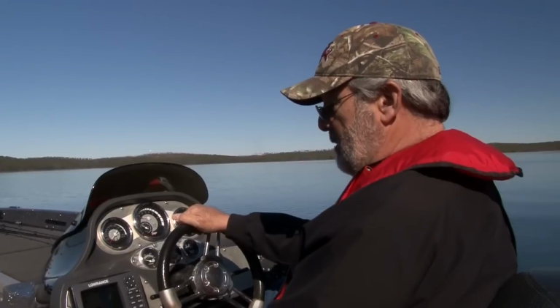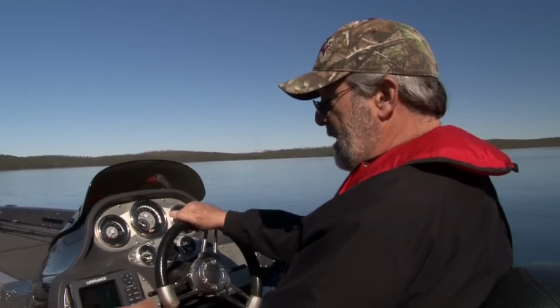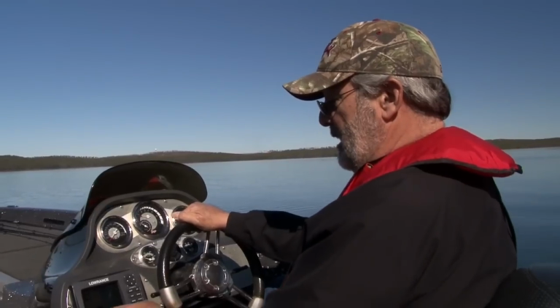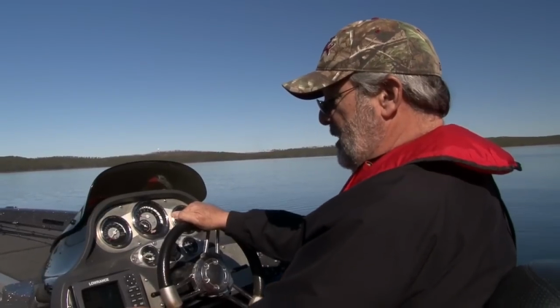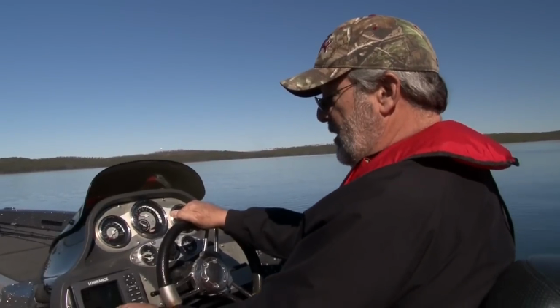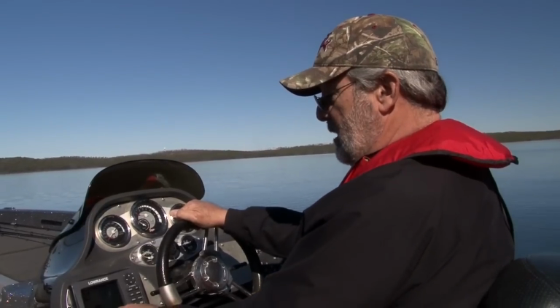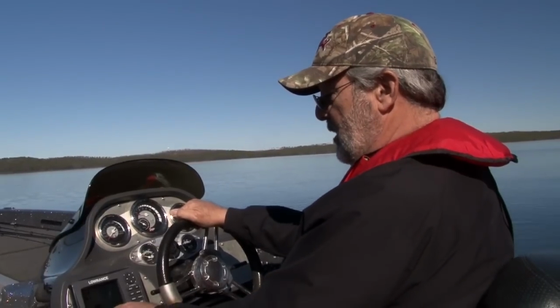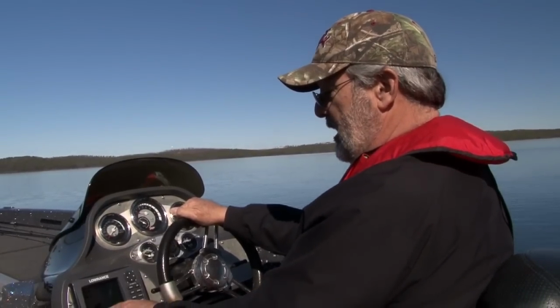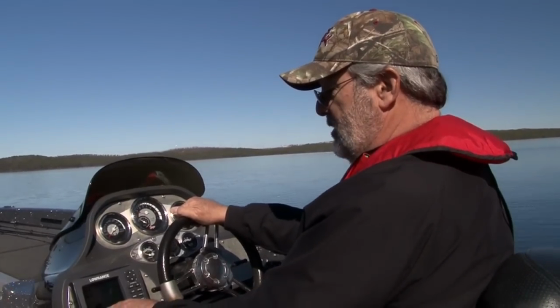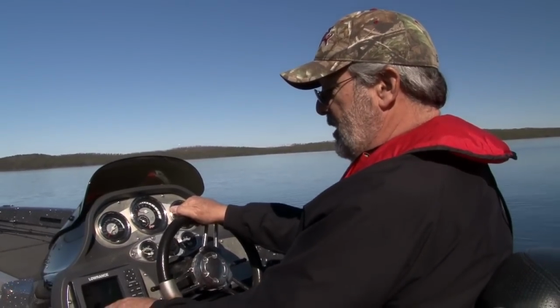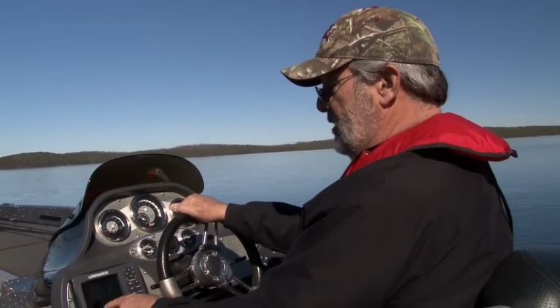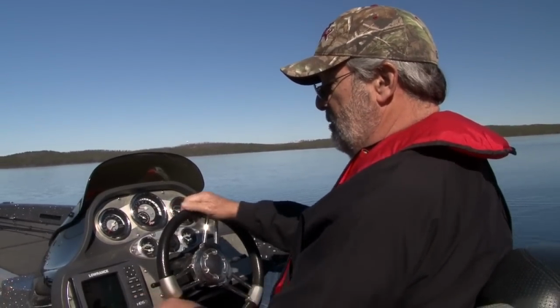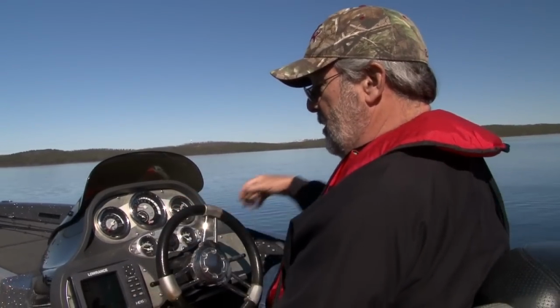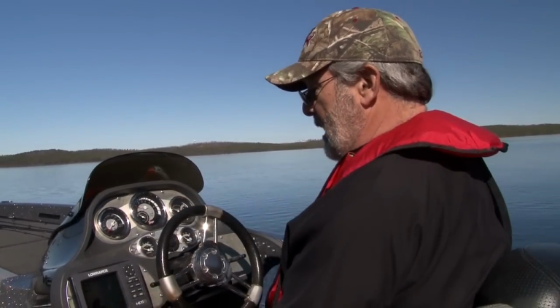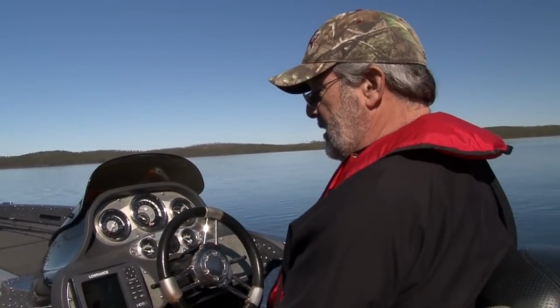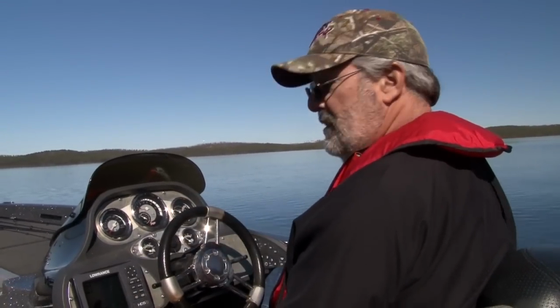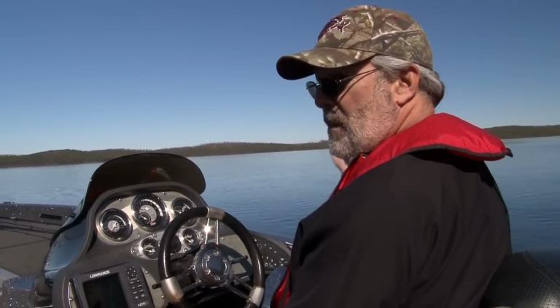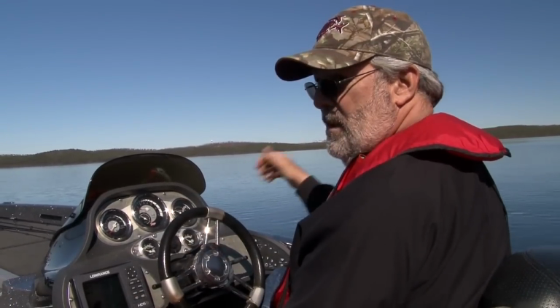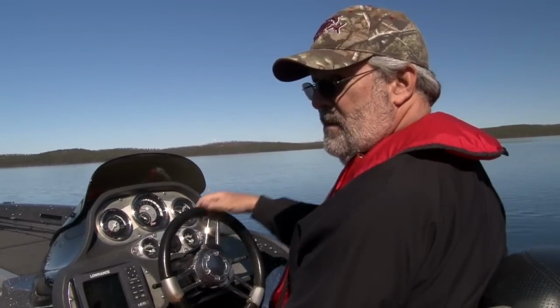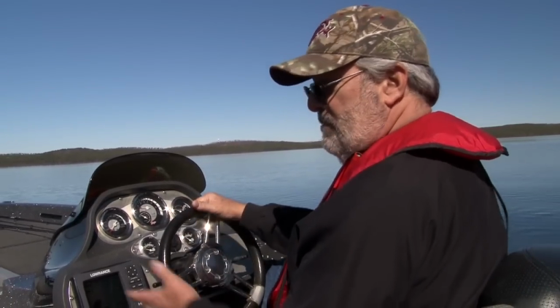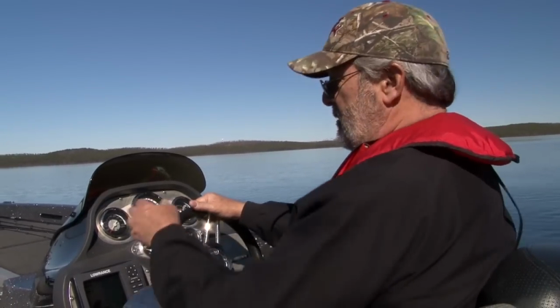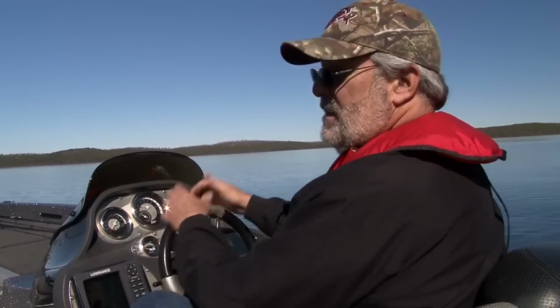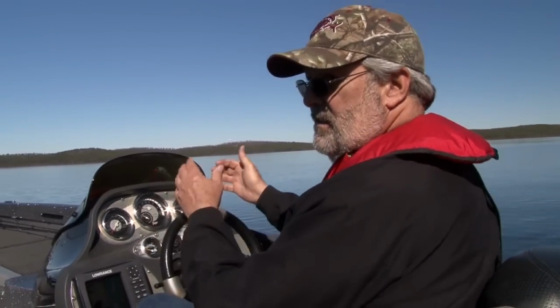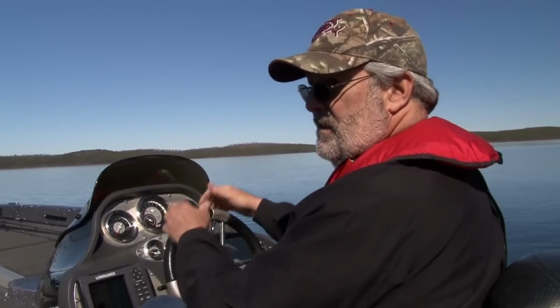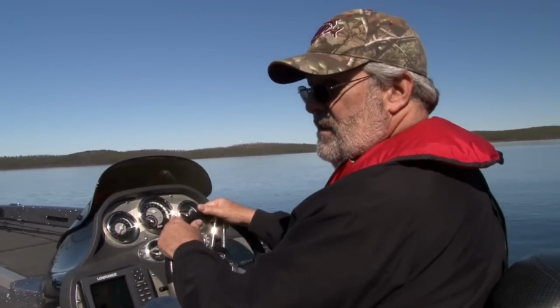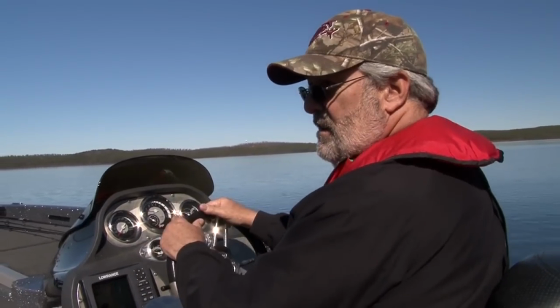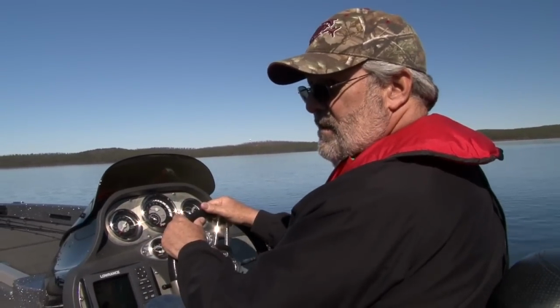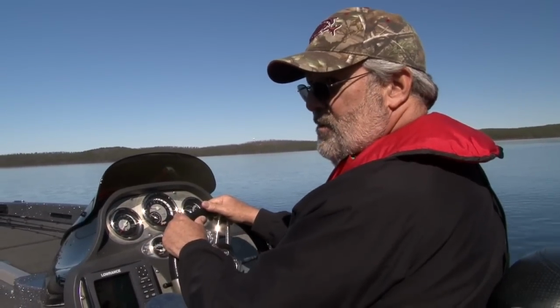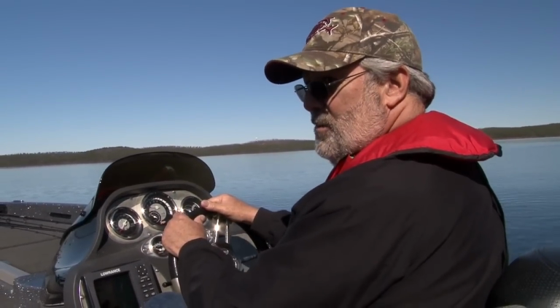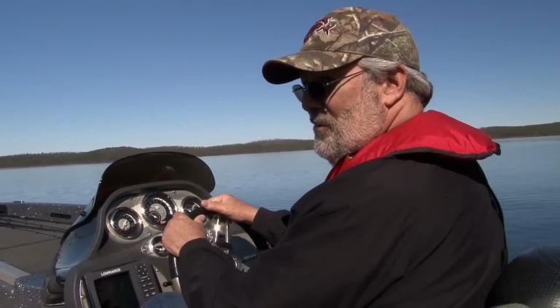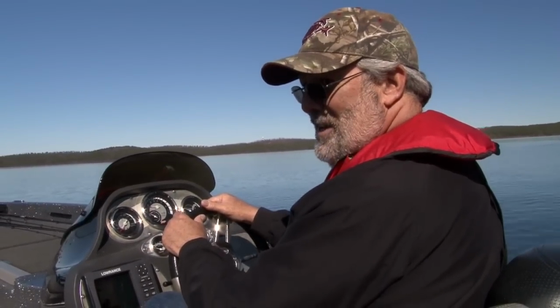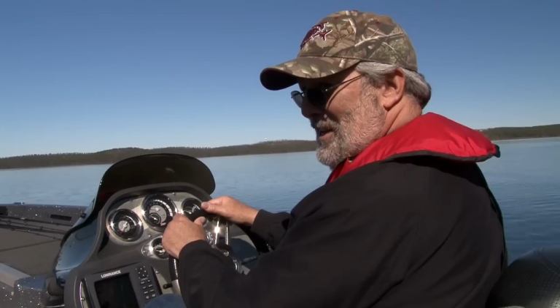They're coming out of that deep channel. They're getting up here on the edge. They're getting ready to start moving to the banks. Are they hungry? I don't know — we'll find out.